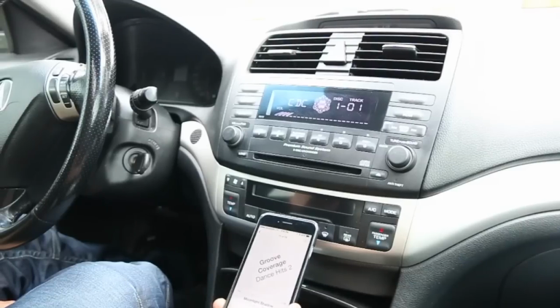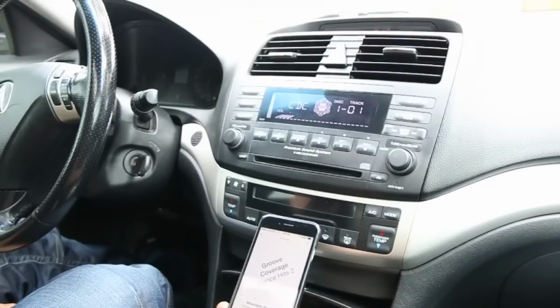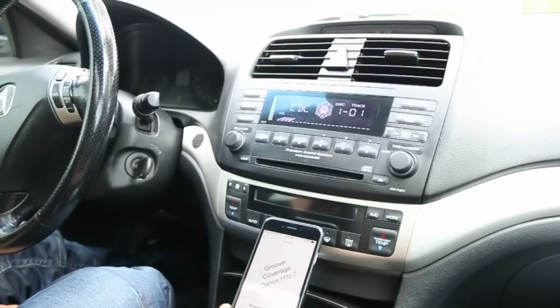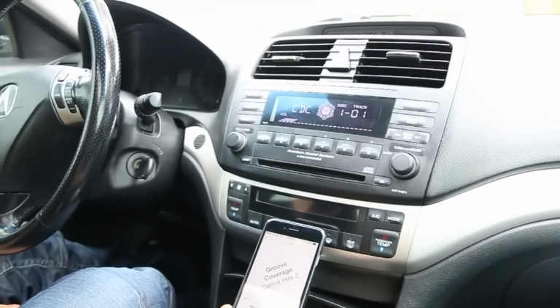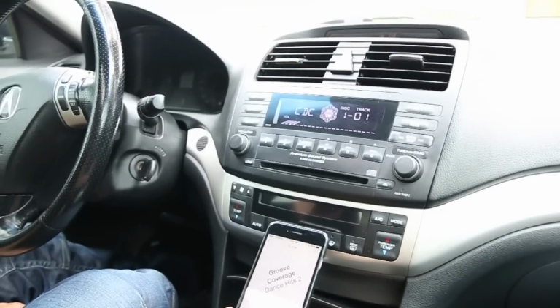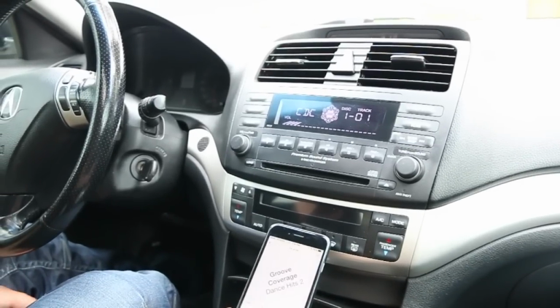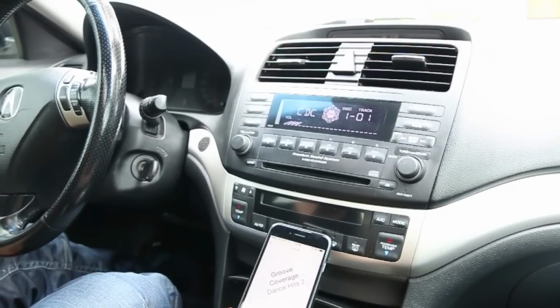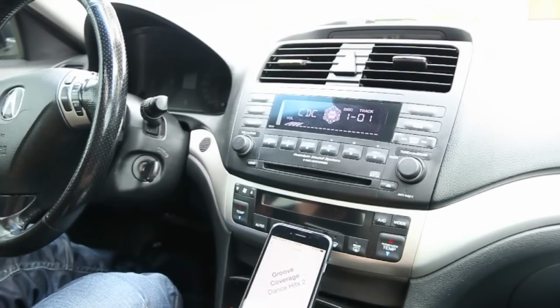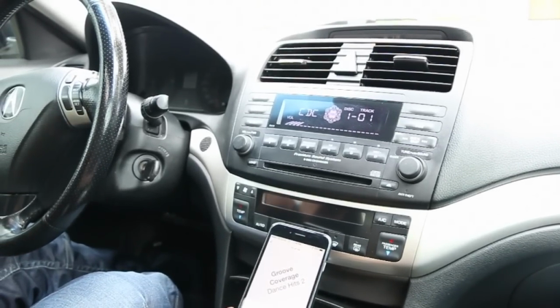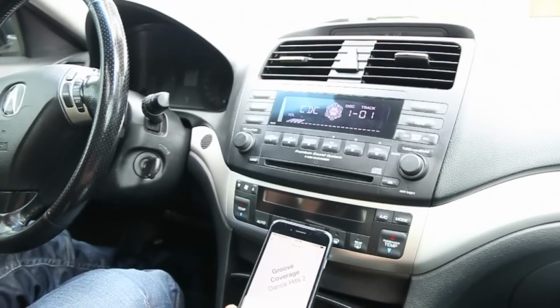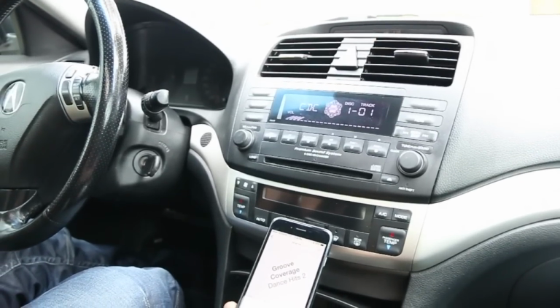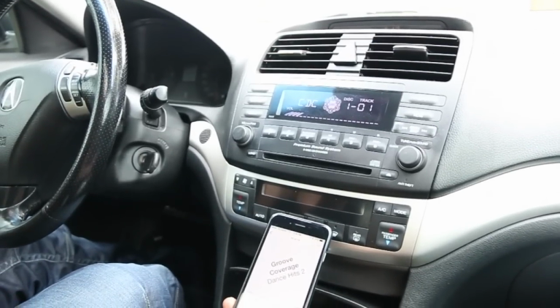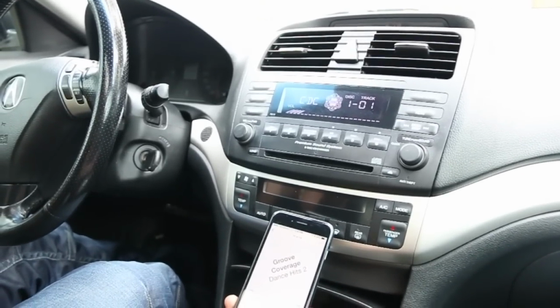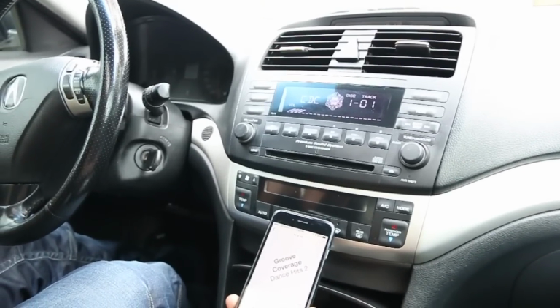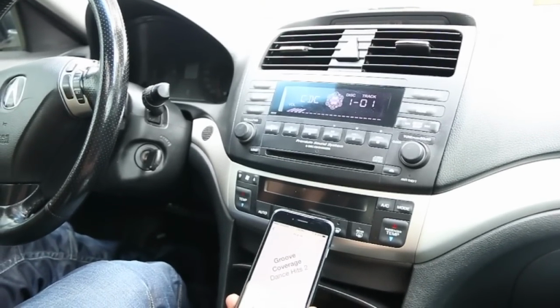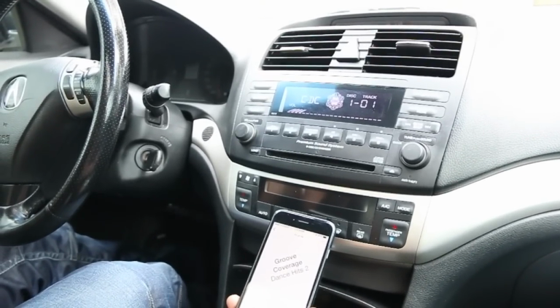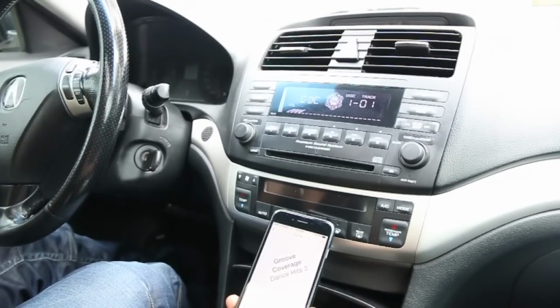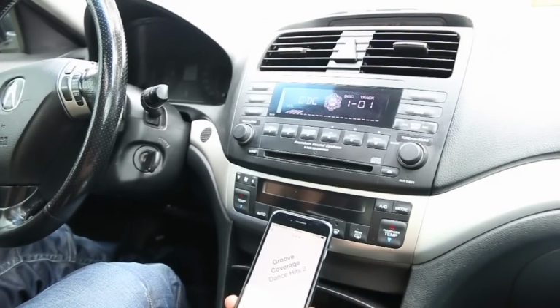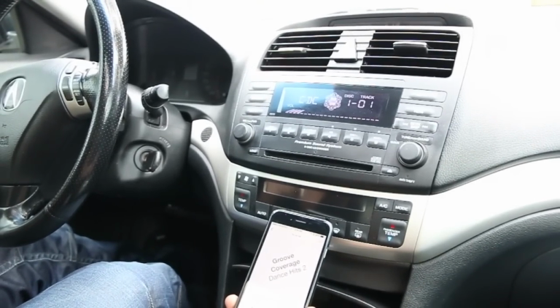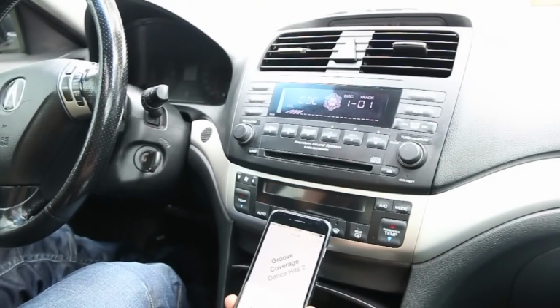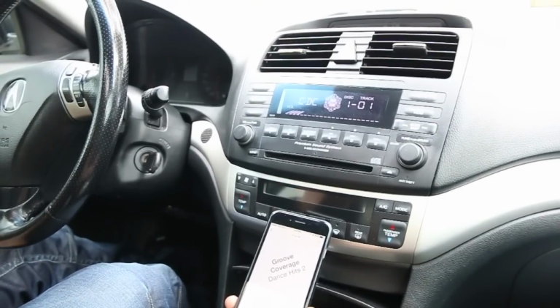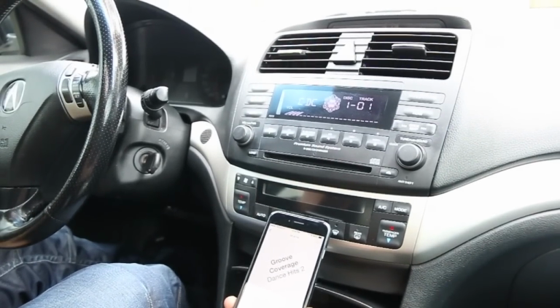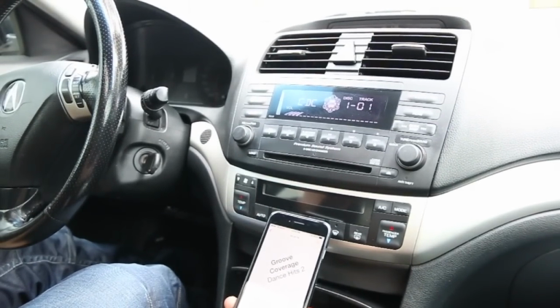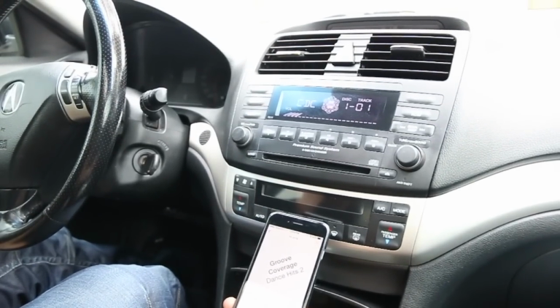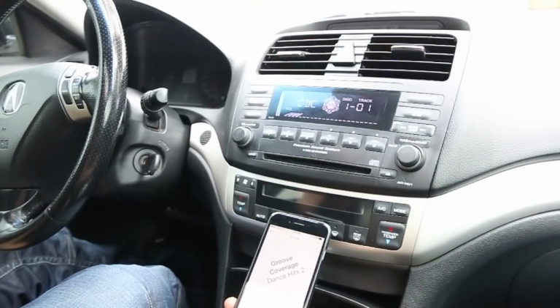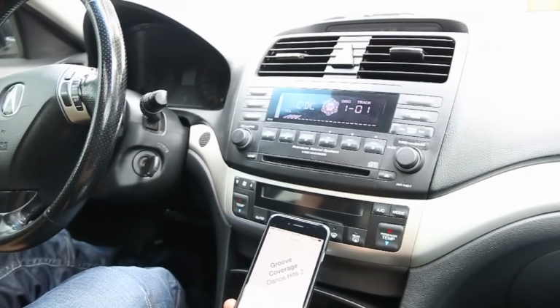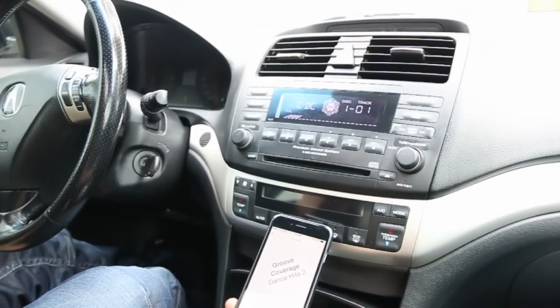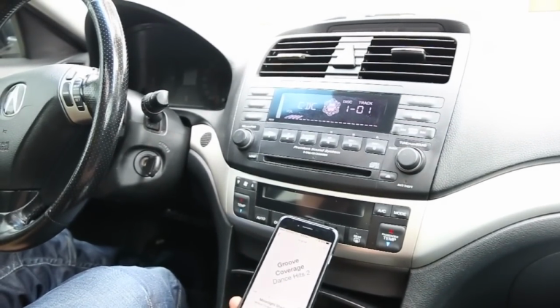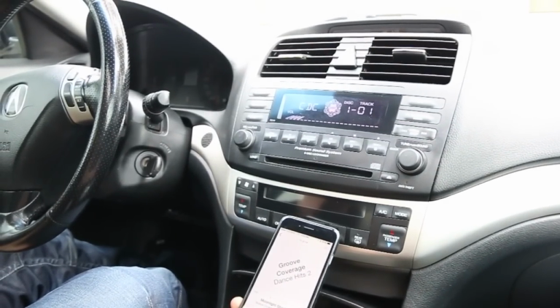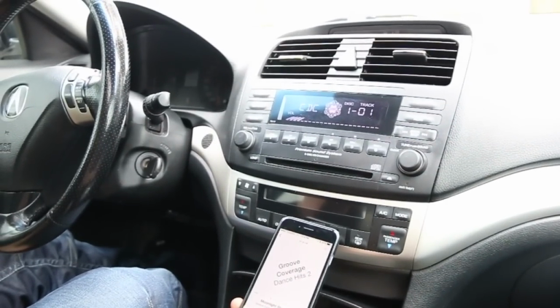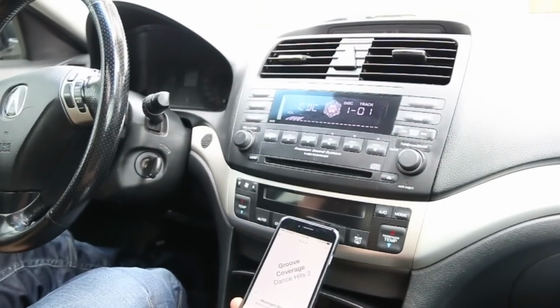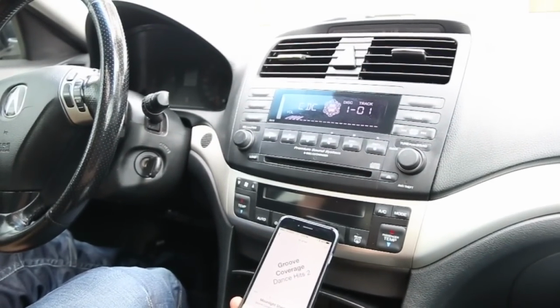So again, this was a video for GTA Car Kits on how to install our Pure Bluetooth. I hope you liked our video and we'll see you next time.